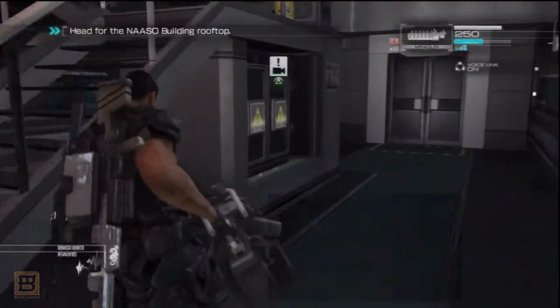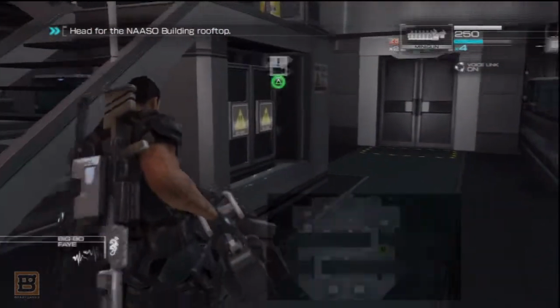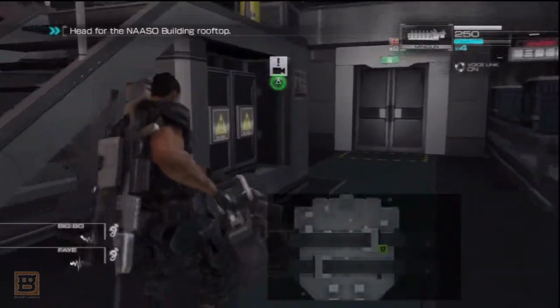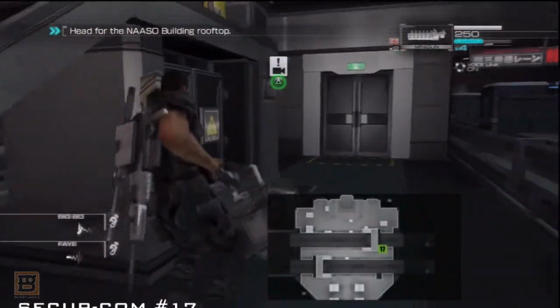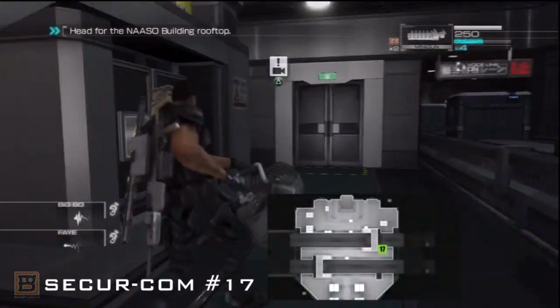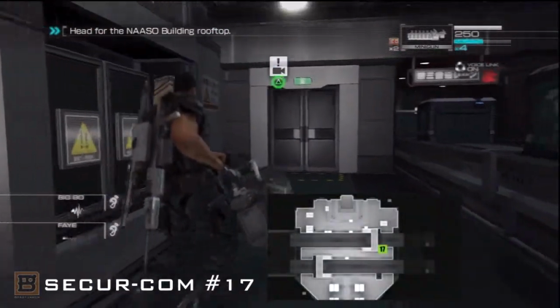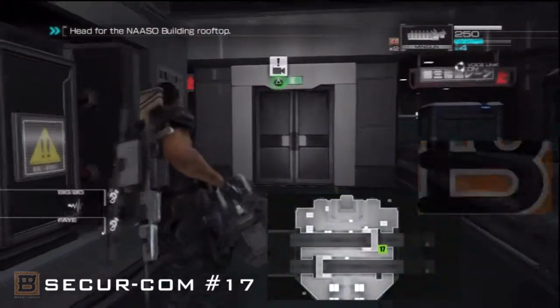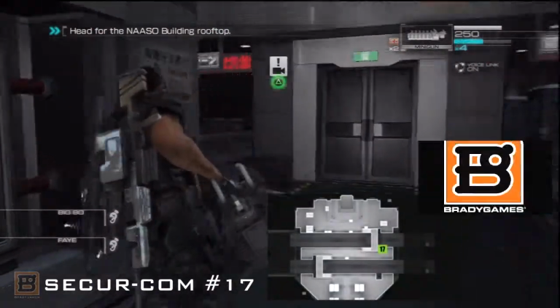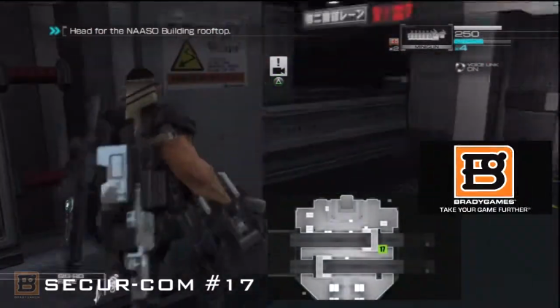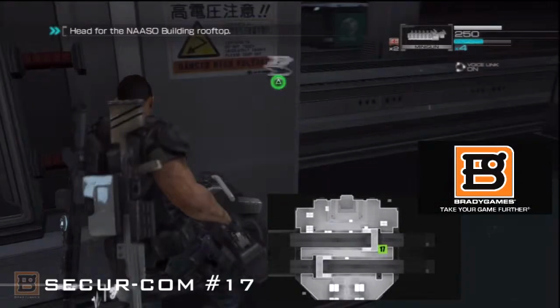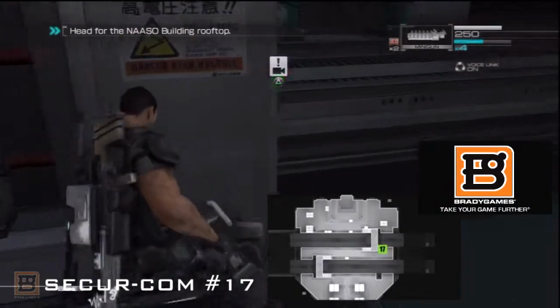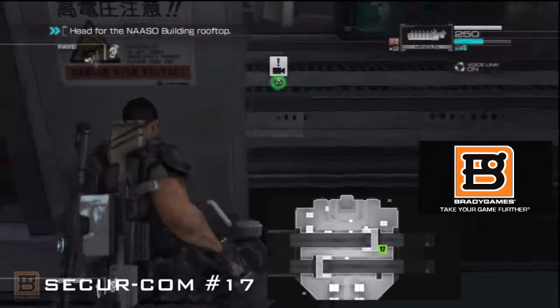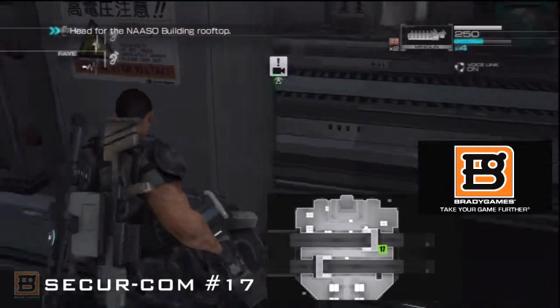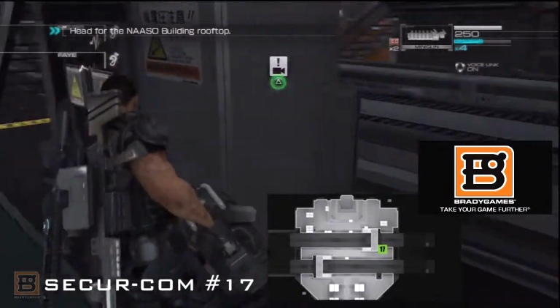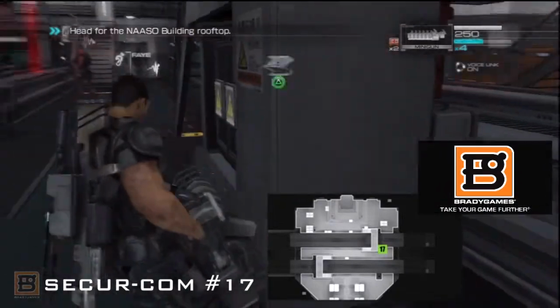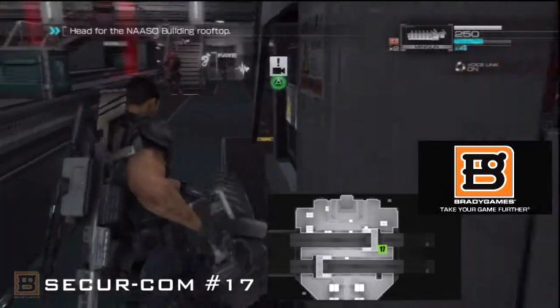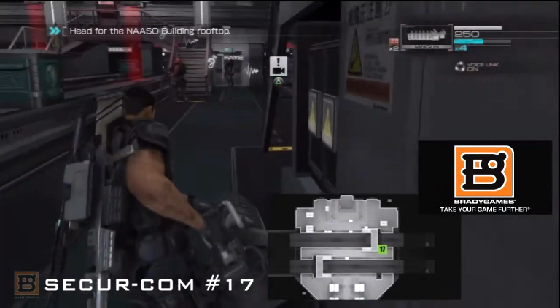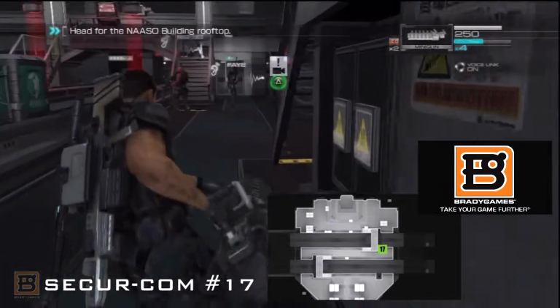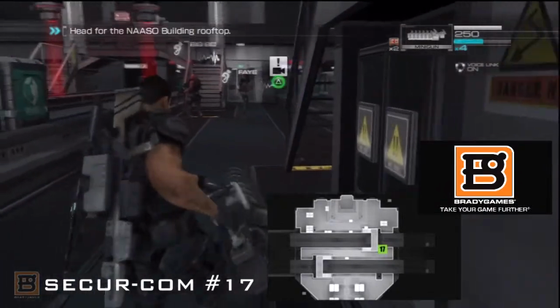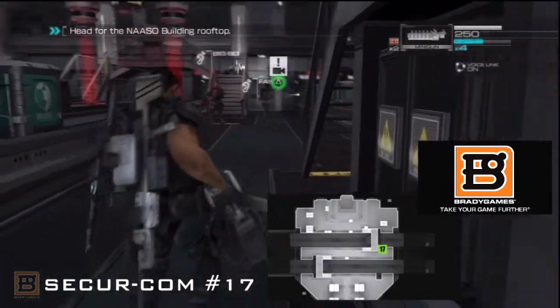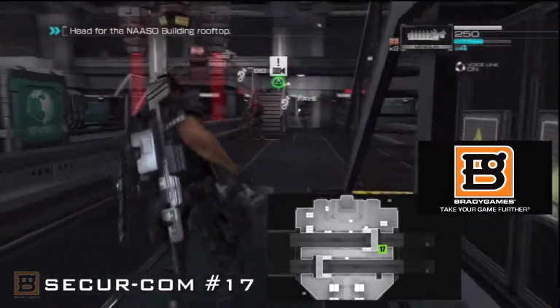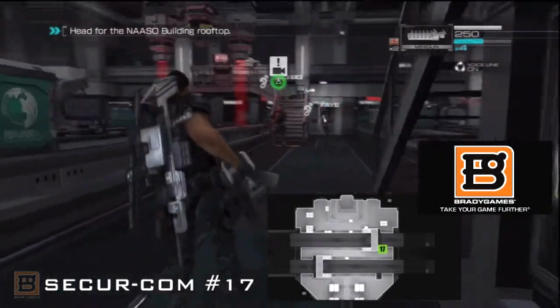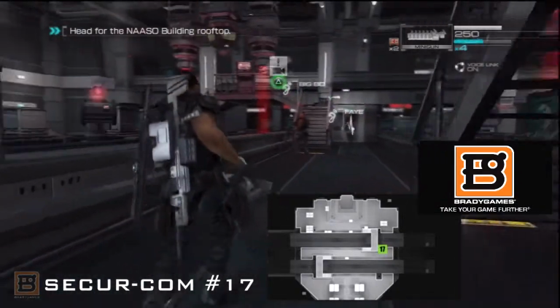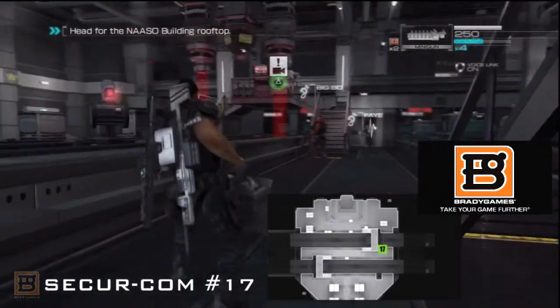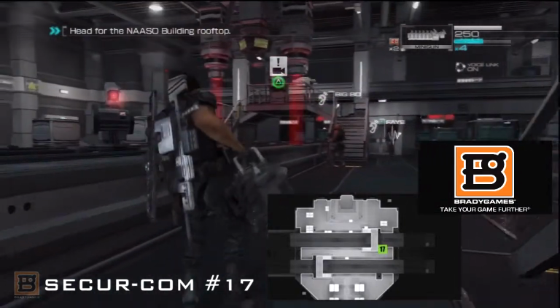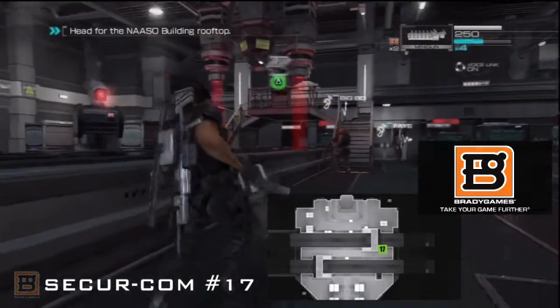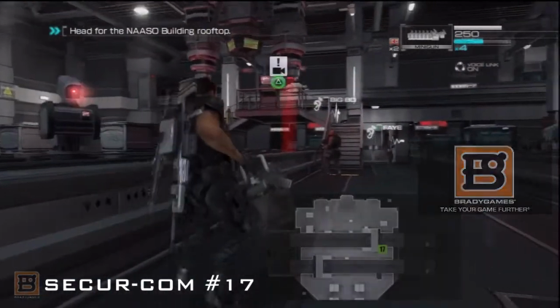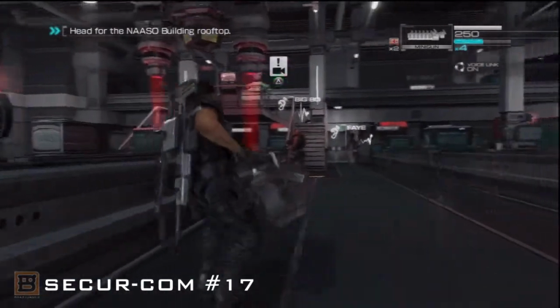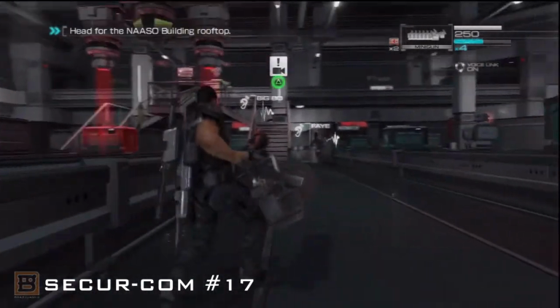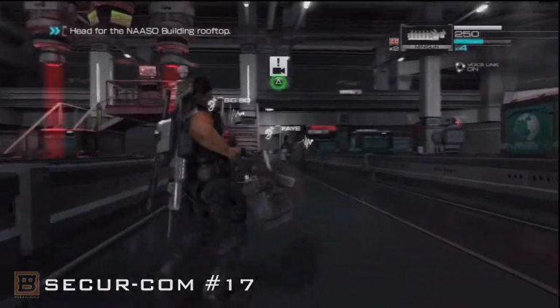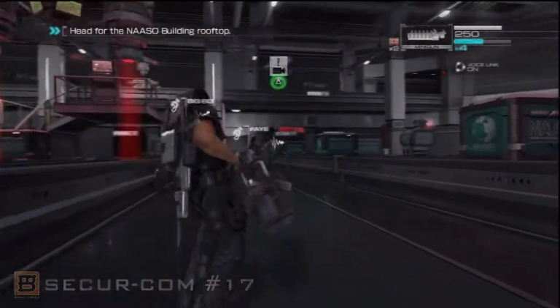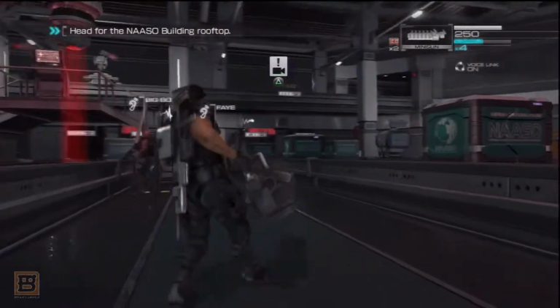Securecom 17 can be found behind the second stairway in the conveyor area. Grab it before you reach the elevator in the back of the room.